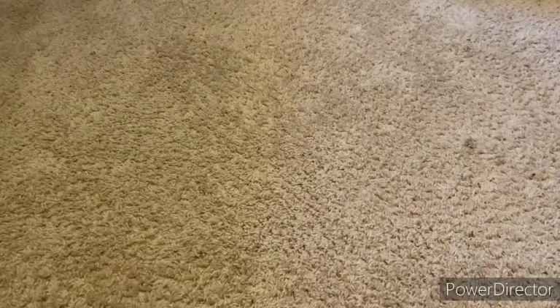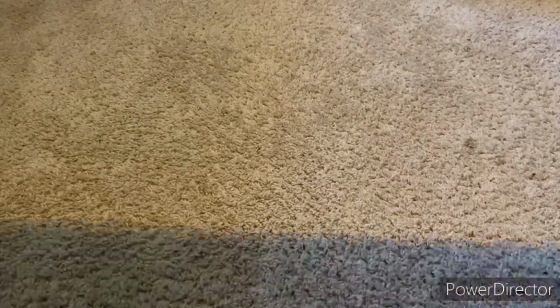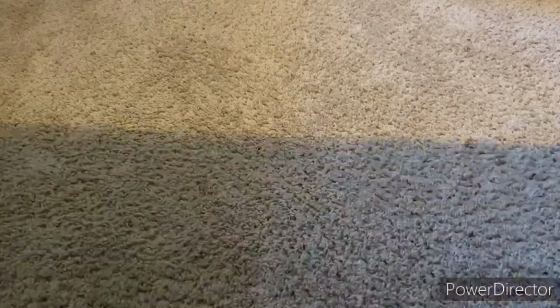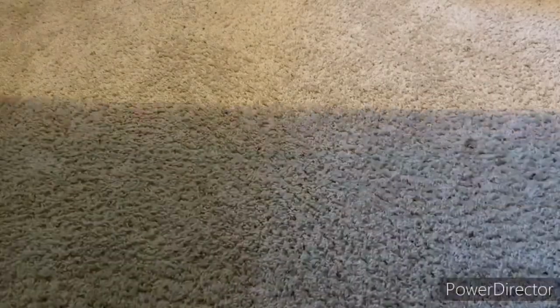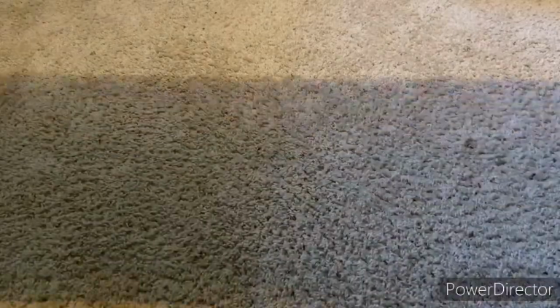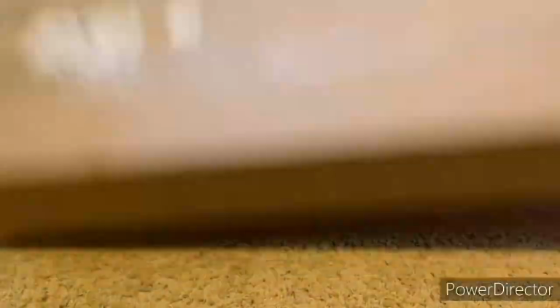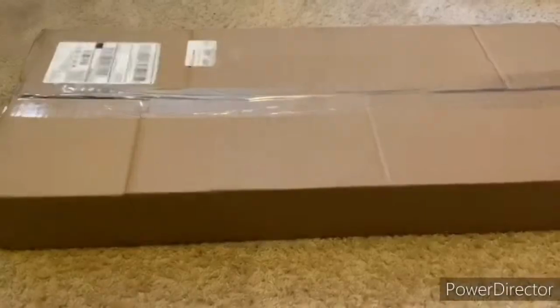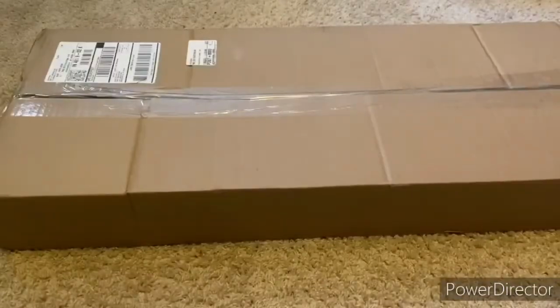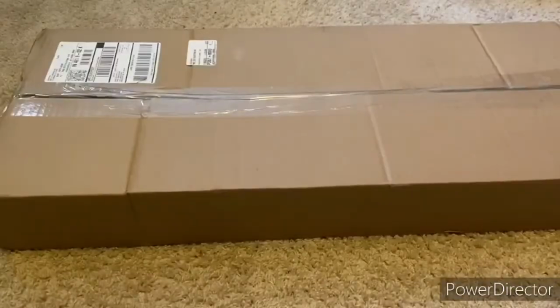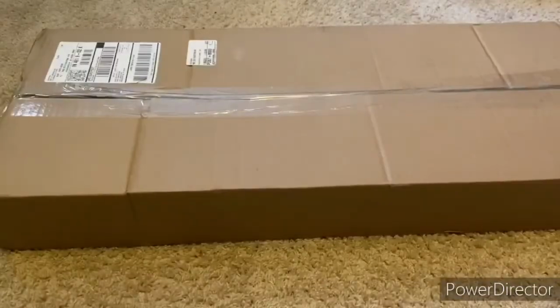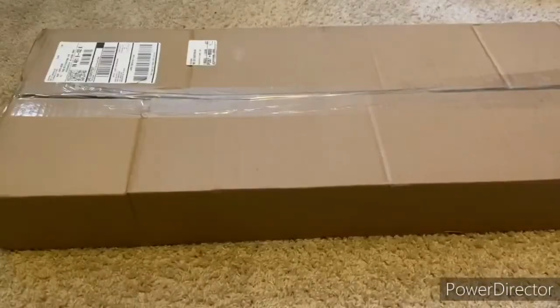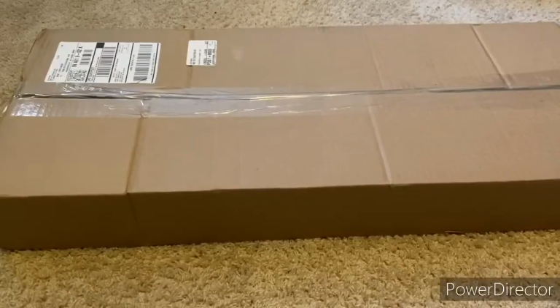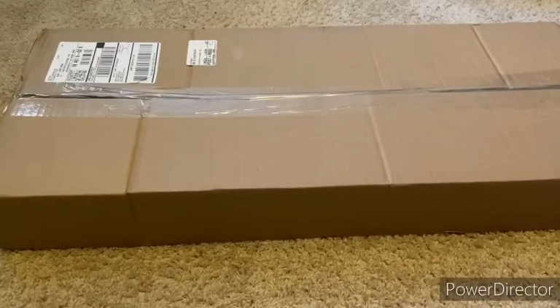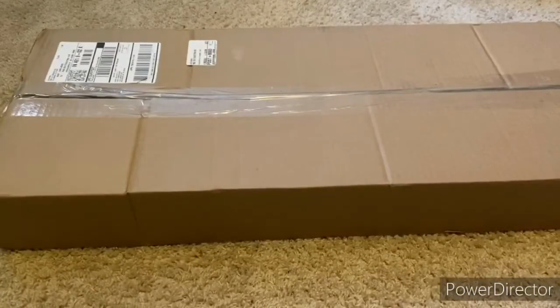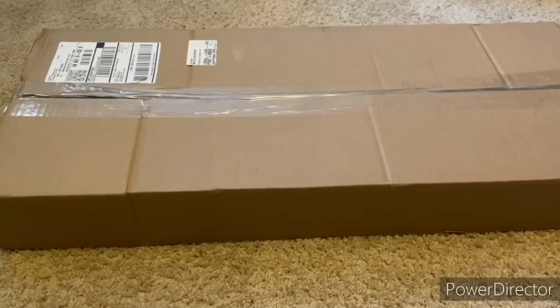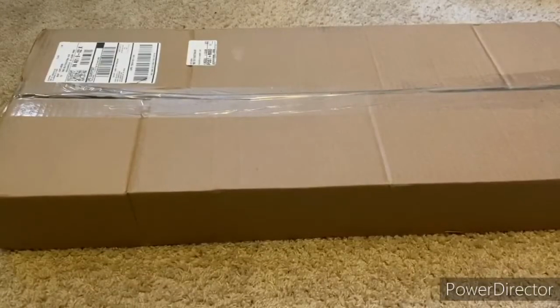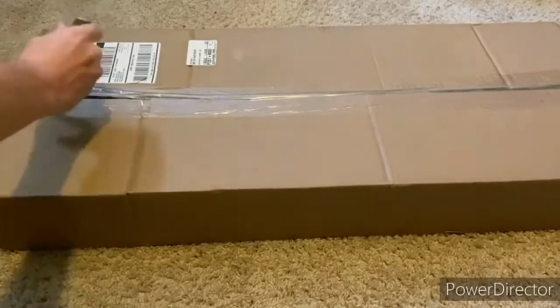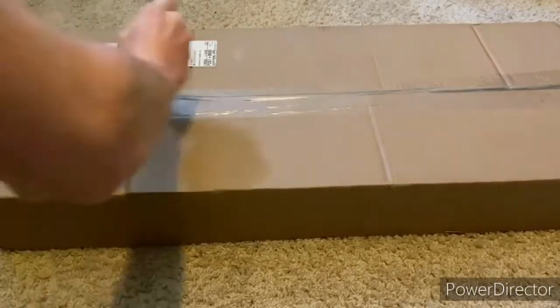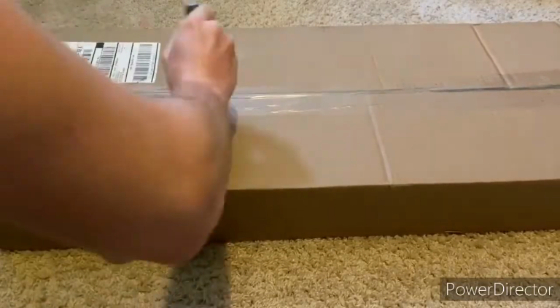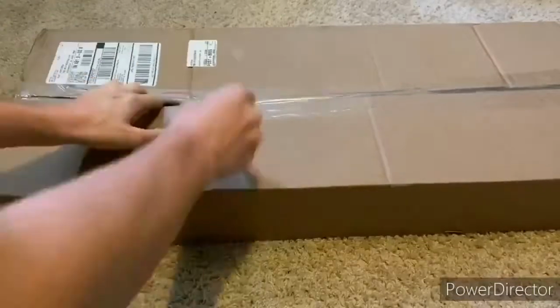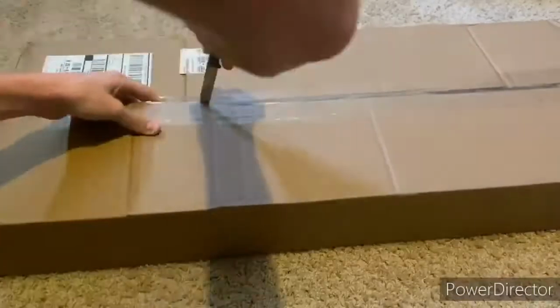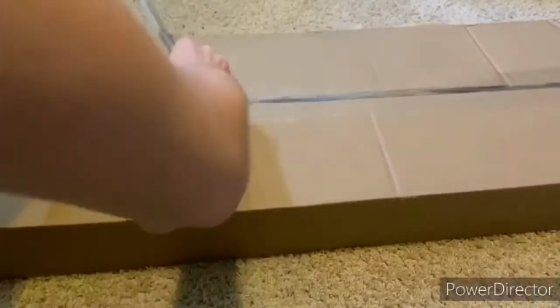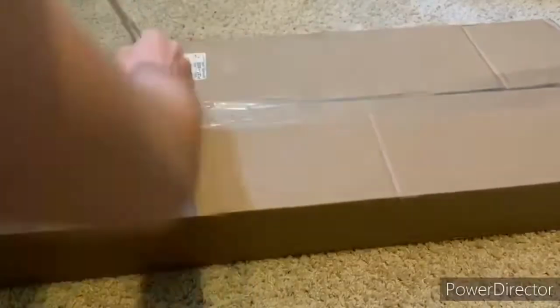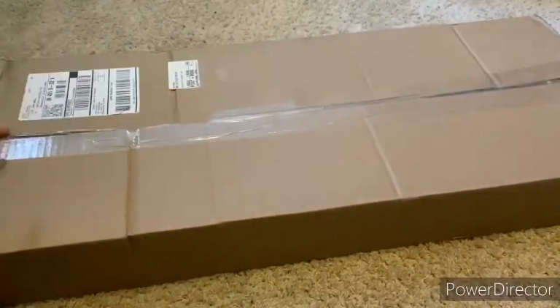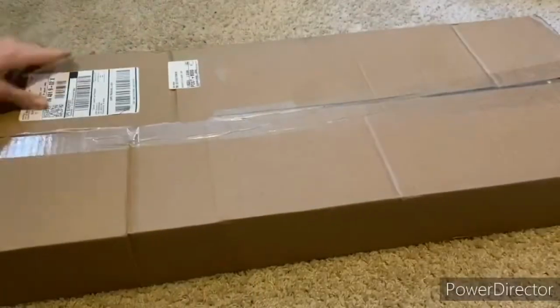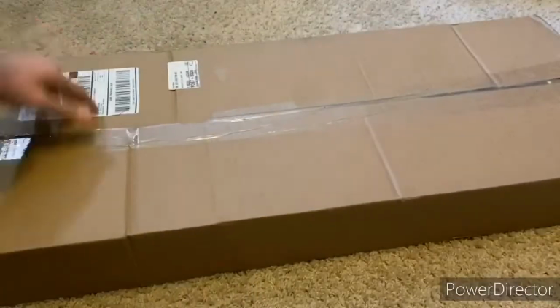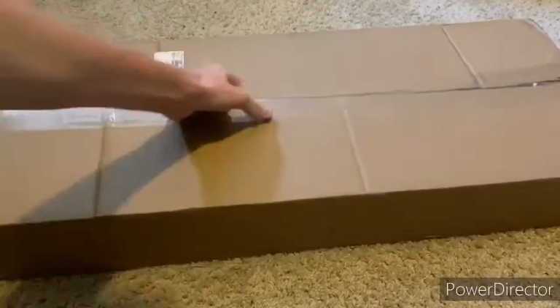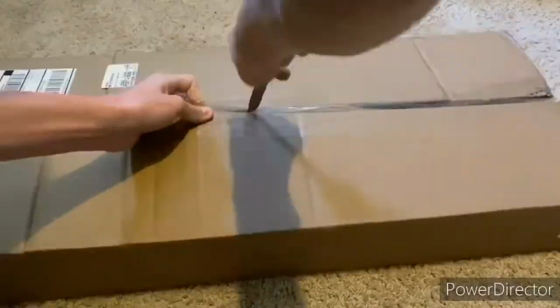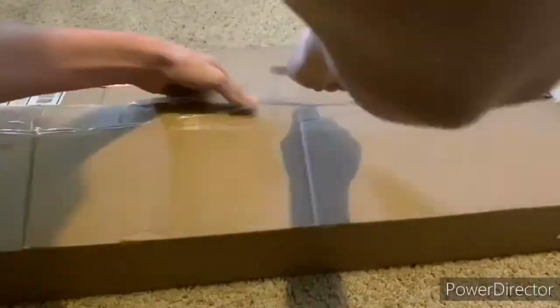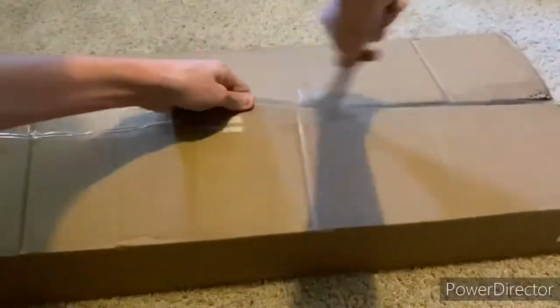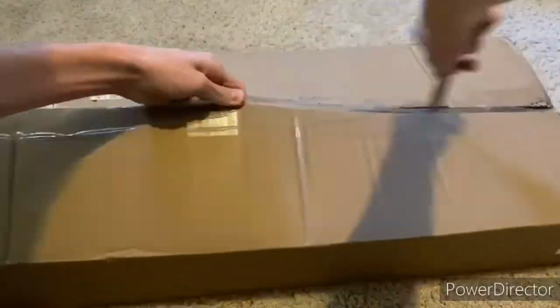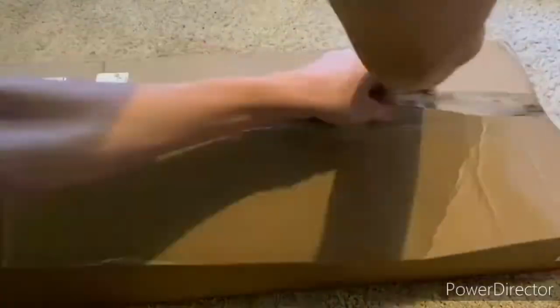Welcome back to another video. Today we're going to be unboxing an airsoft gun.